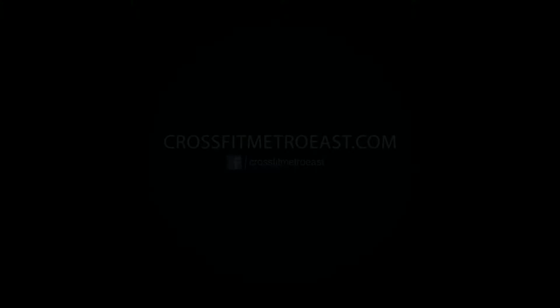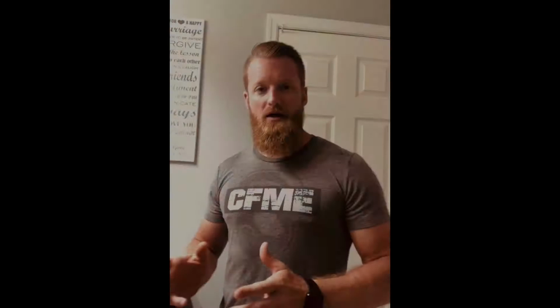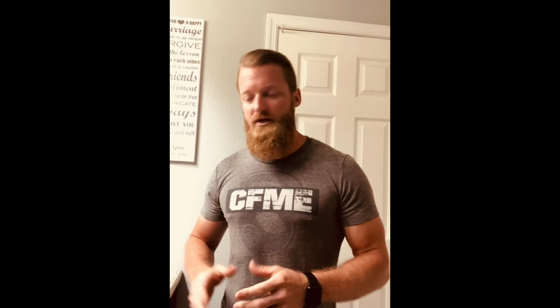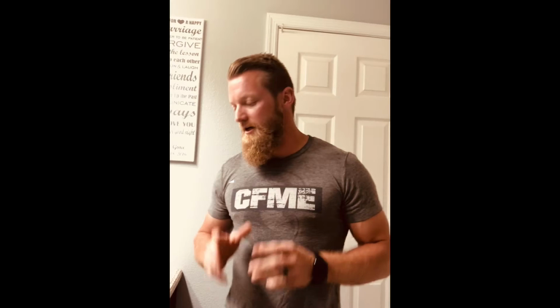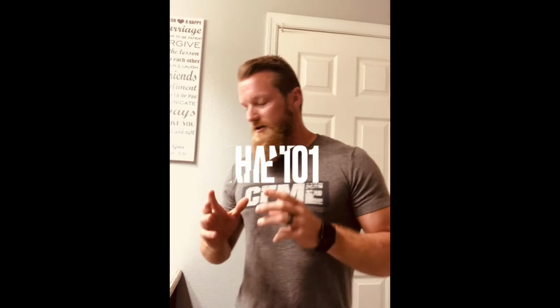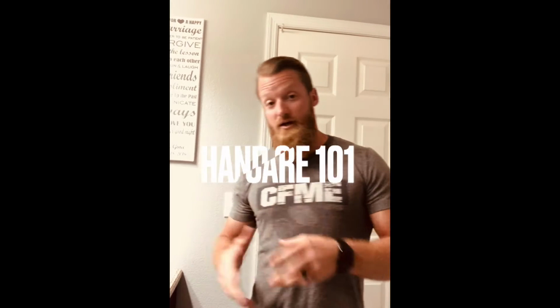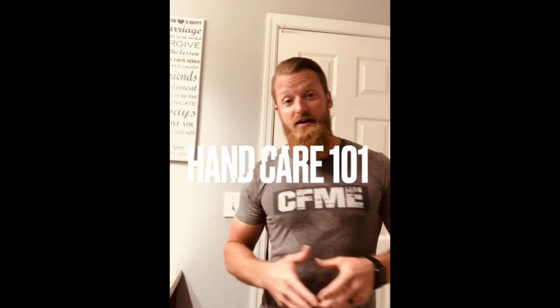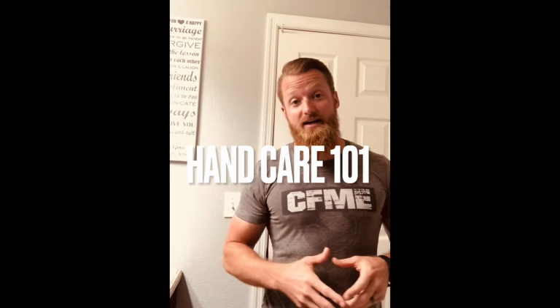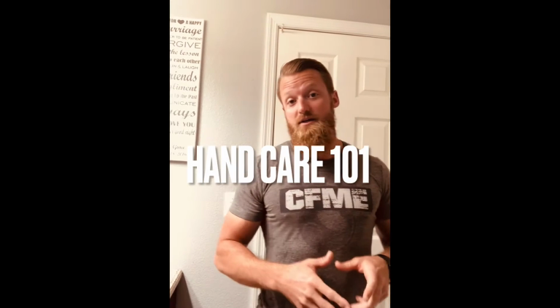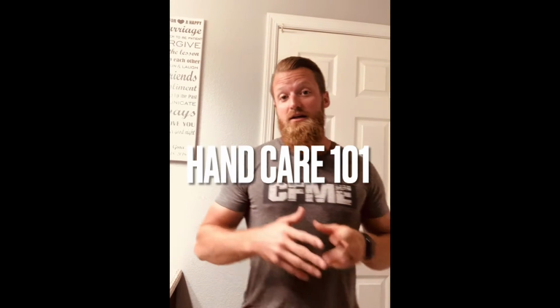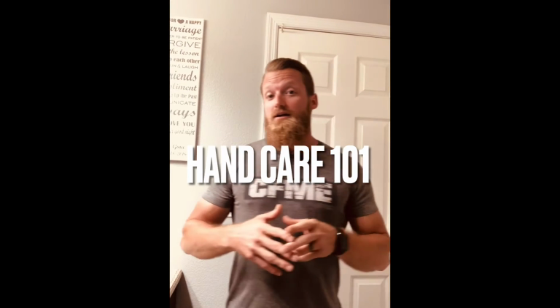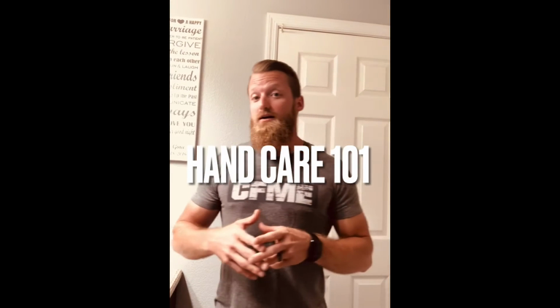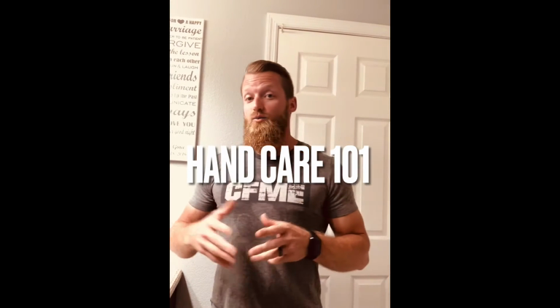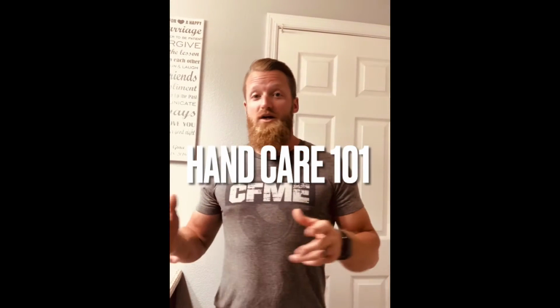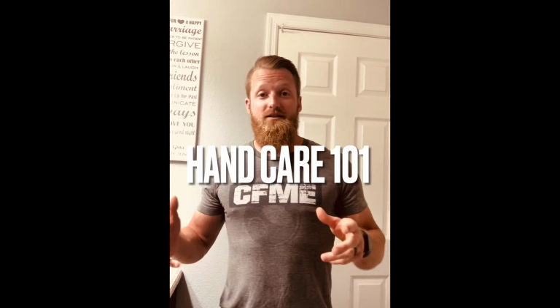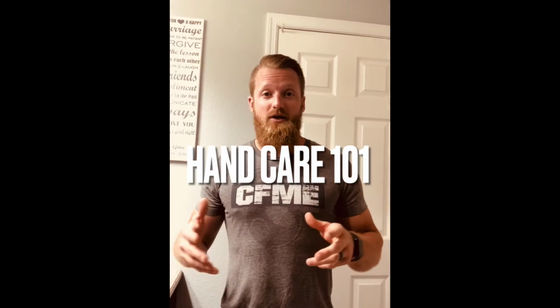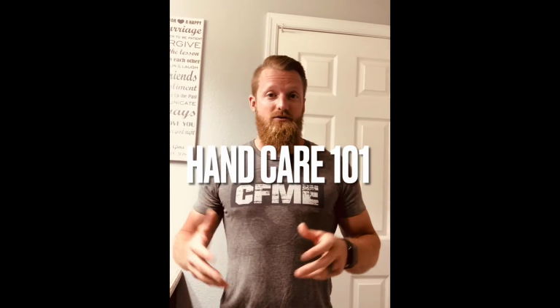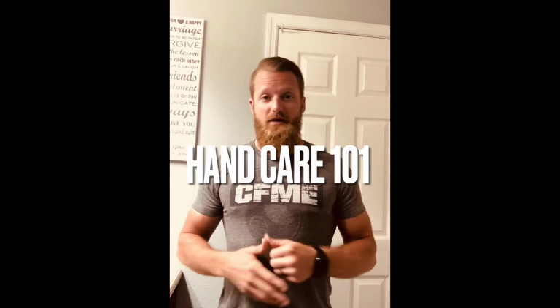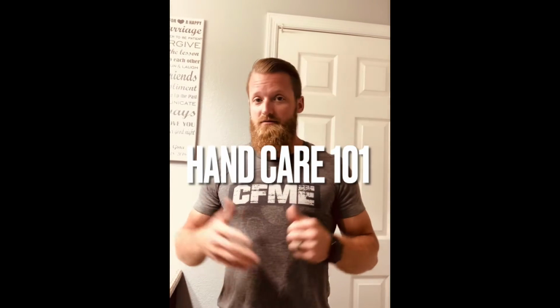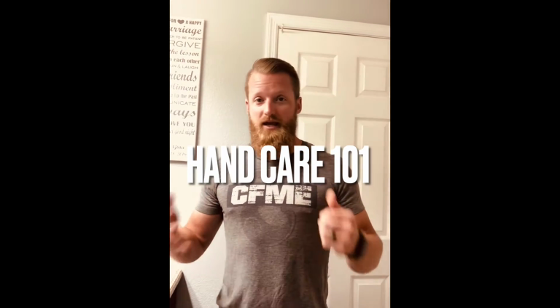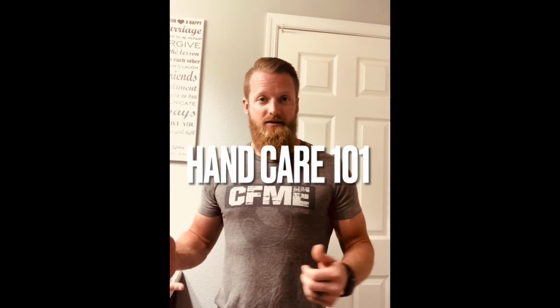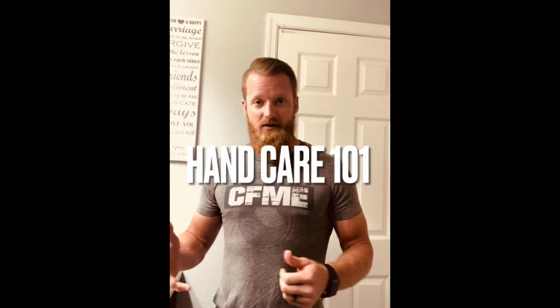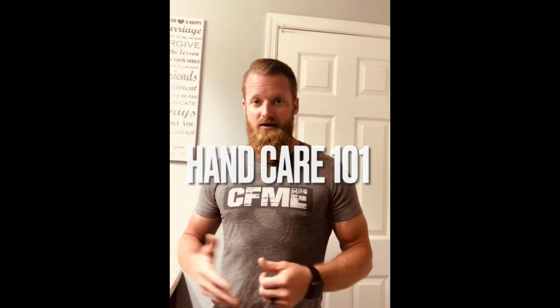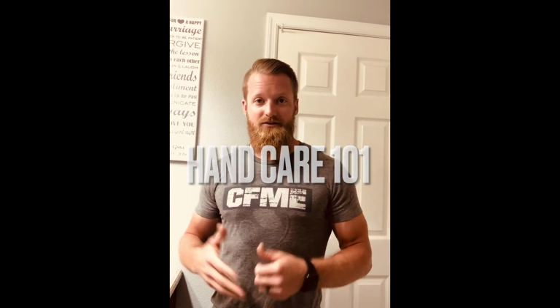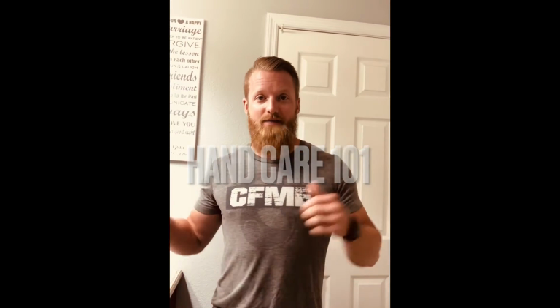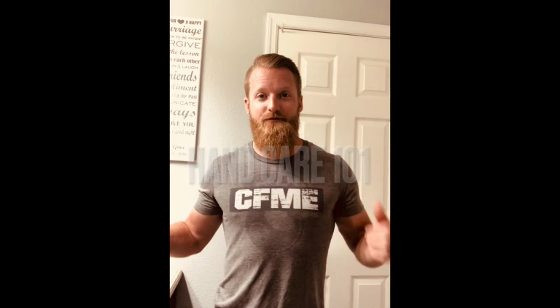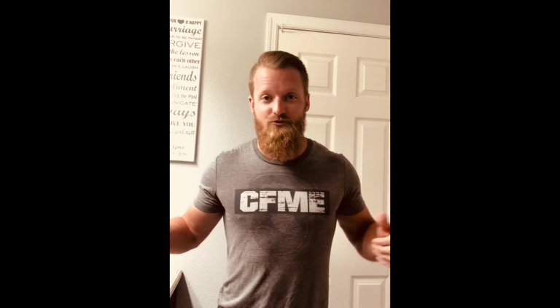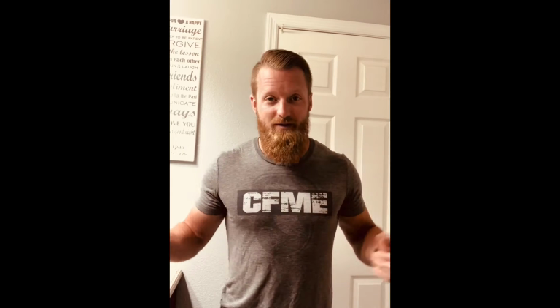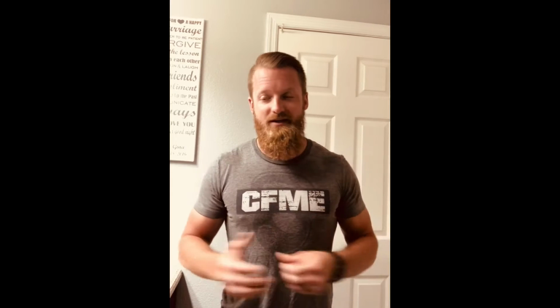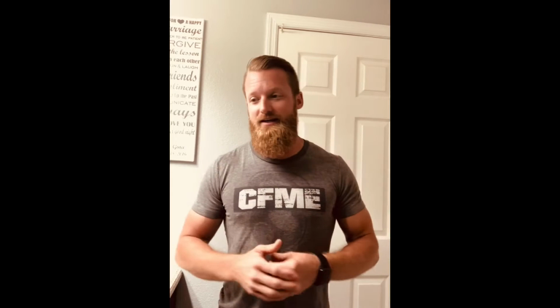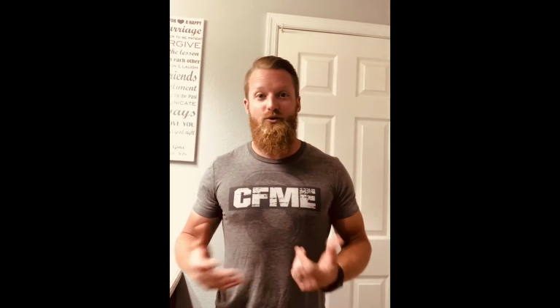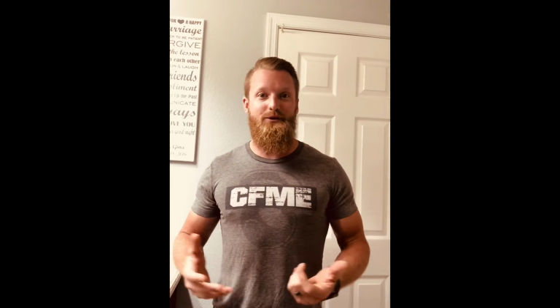Hey everybody, so I had a client ask me what do I do about hand care? I just got my first rip and what do I do?